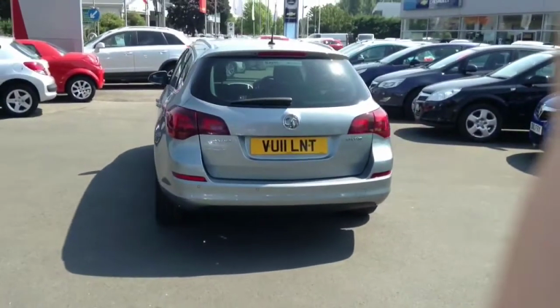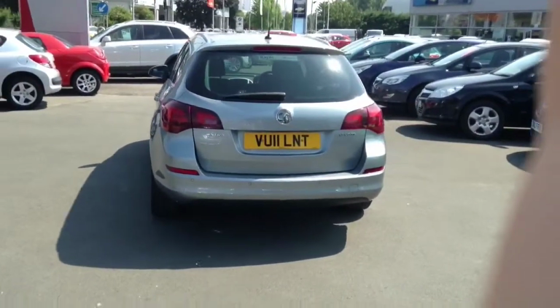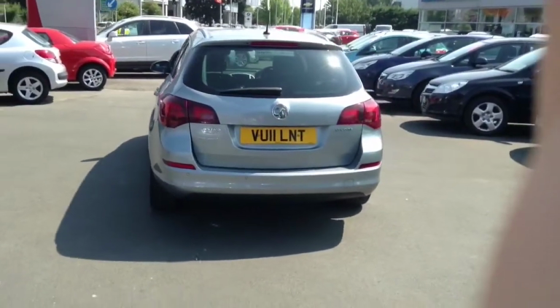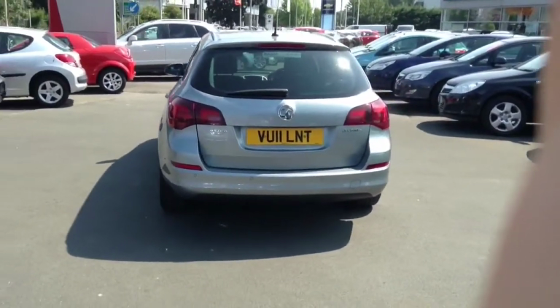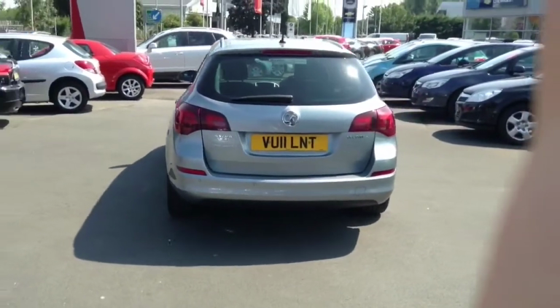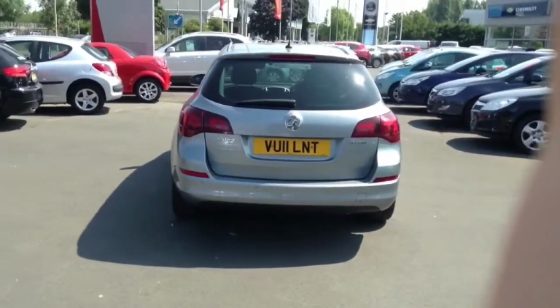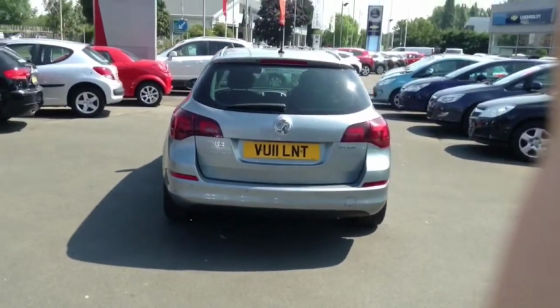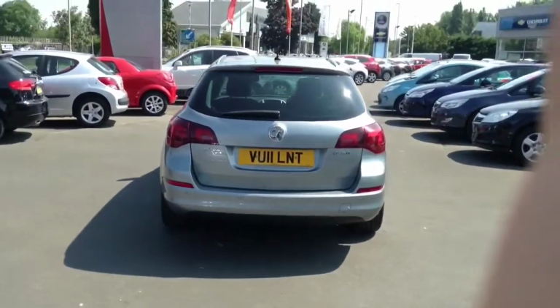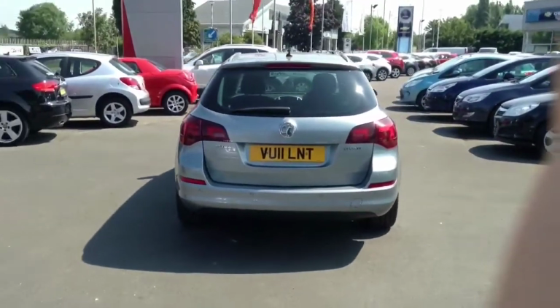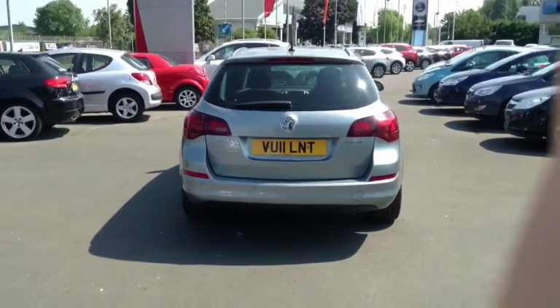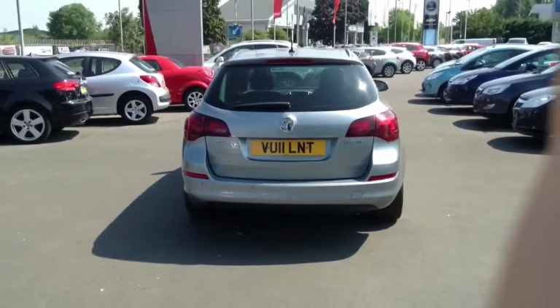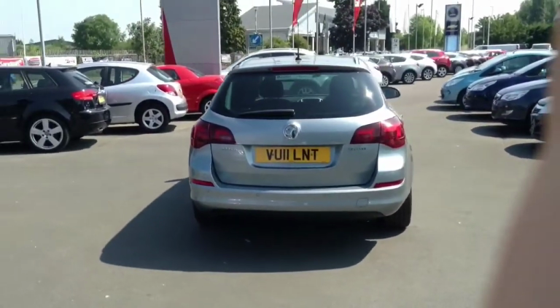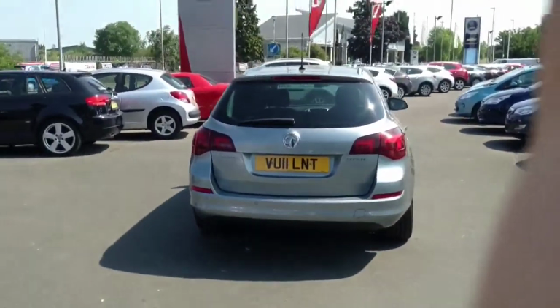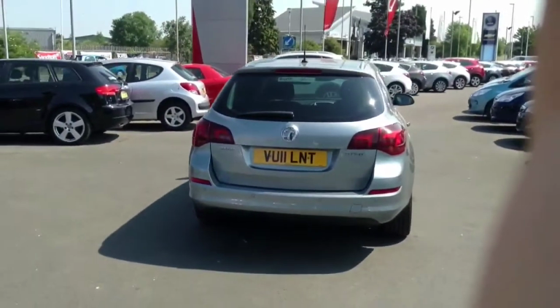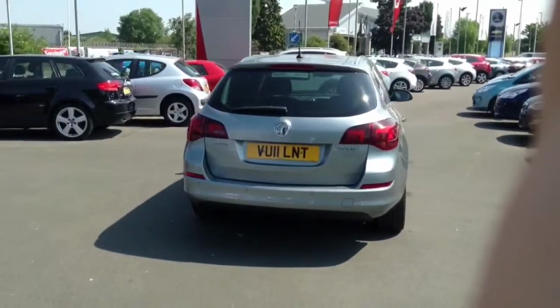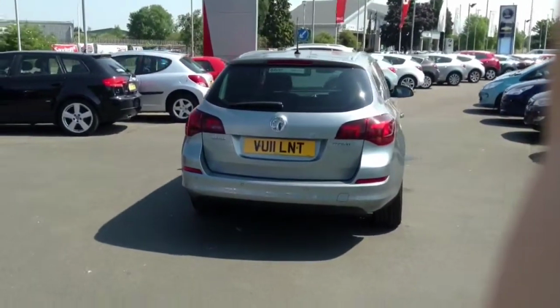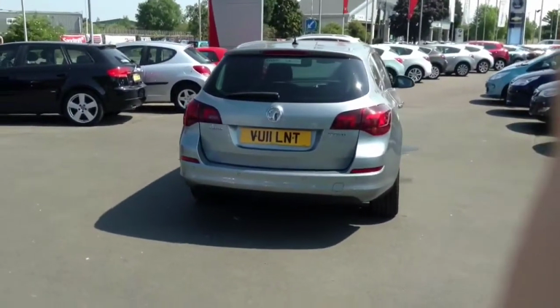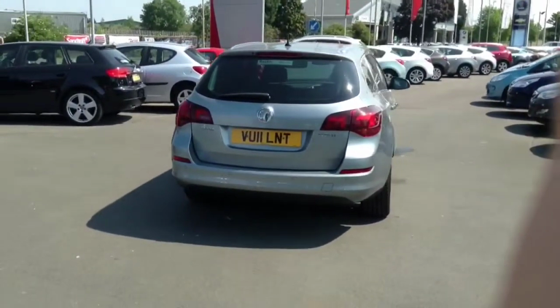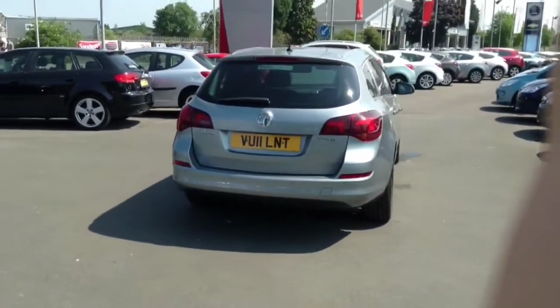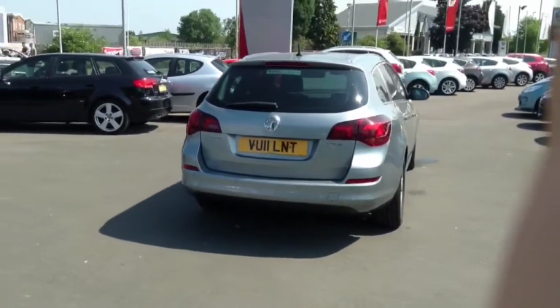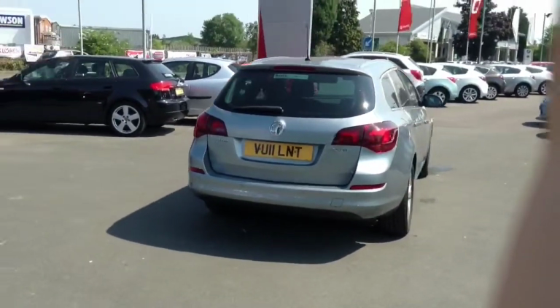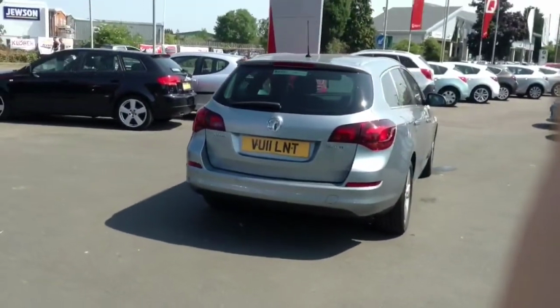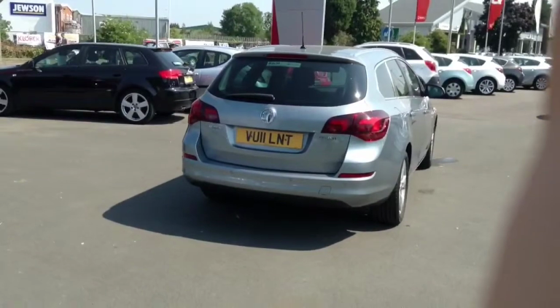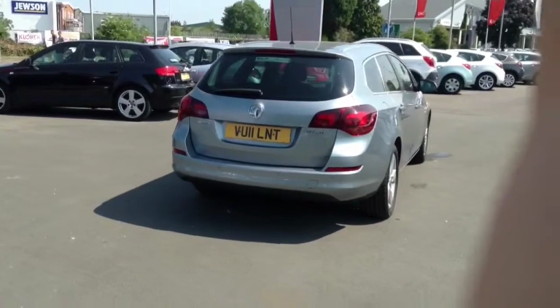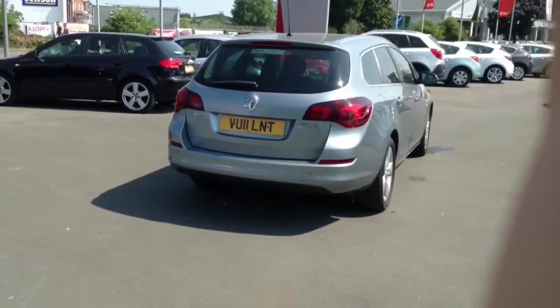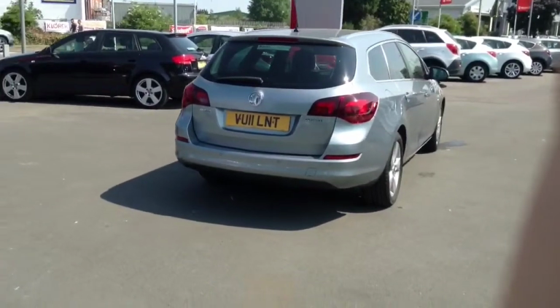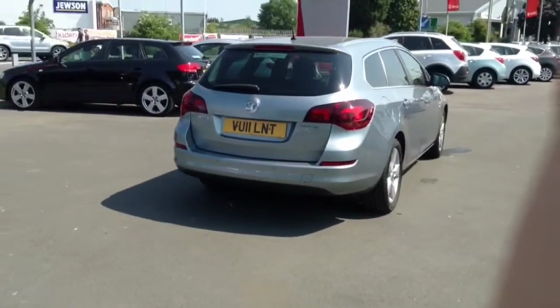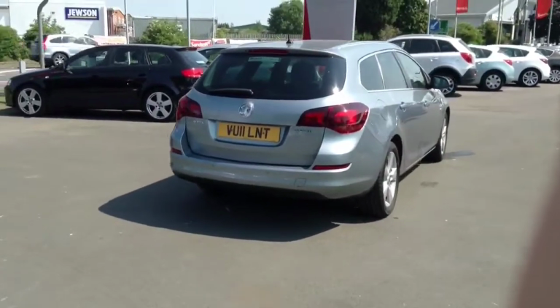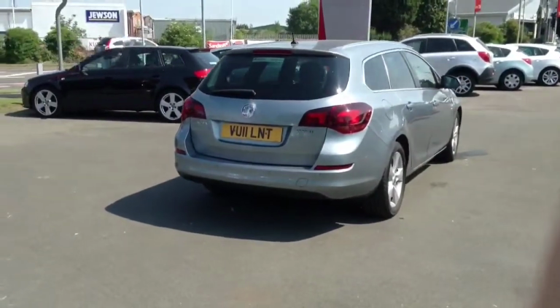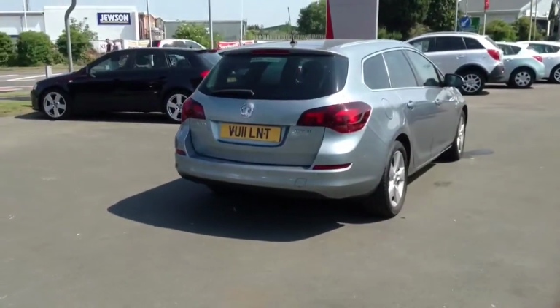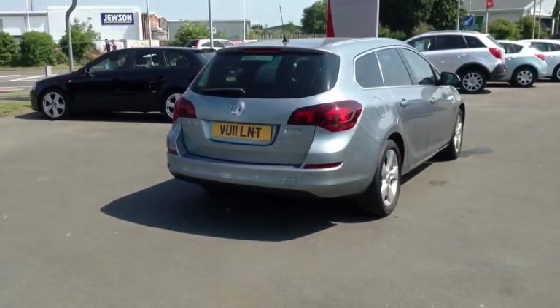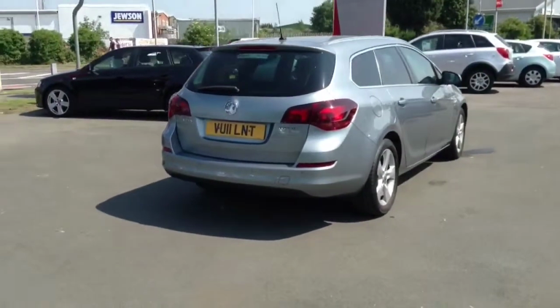This car comes with Vauxhall's 1.7 diesel engine, offering great economy and performance.